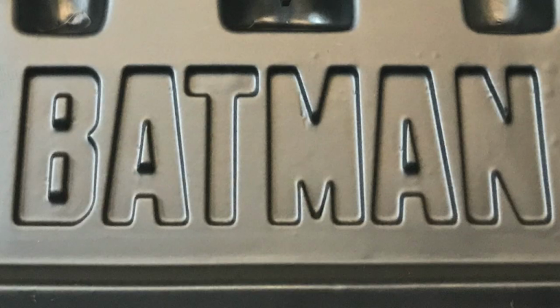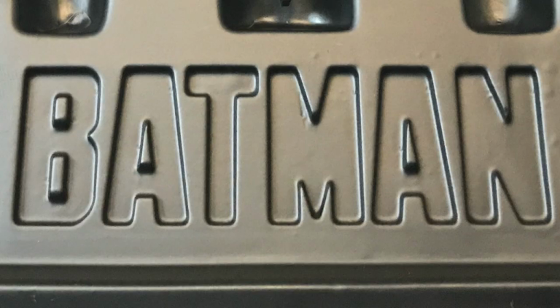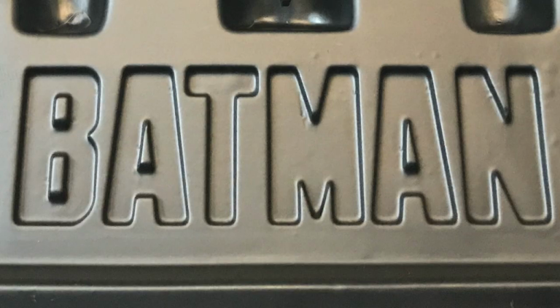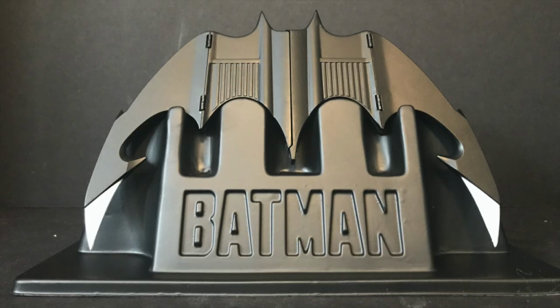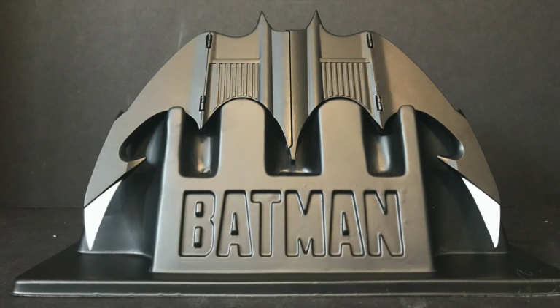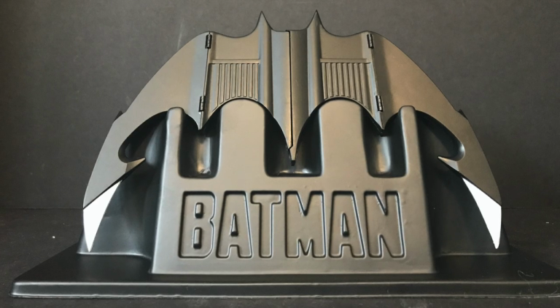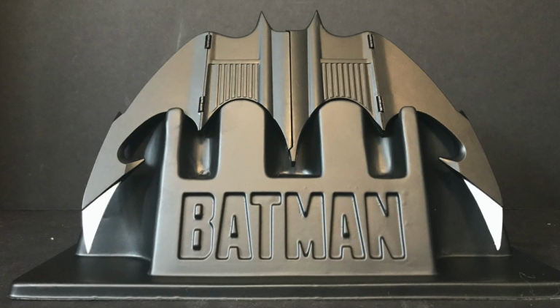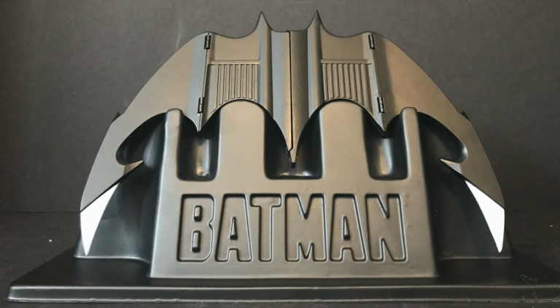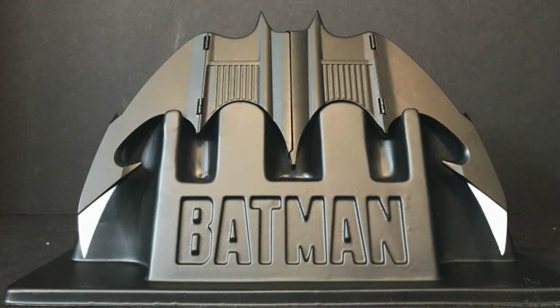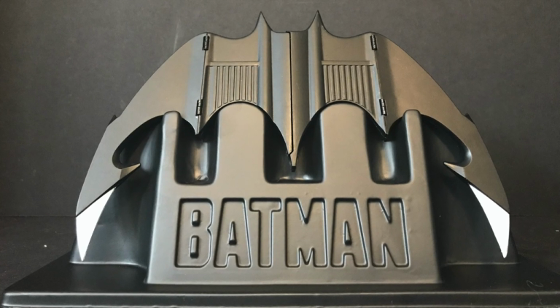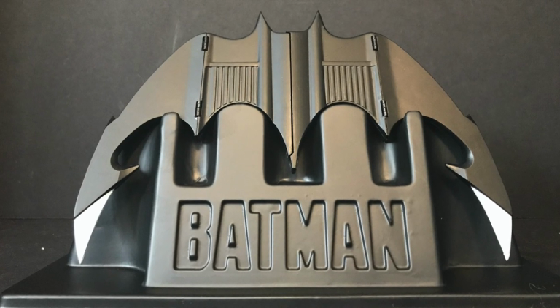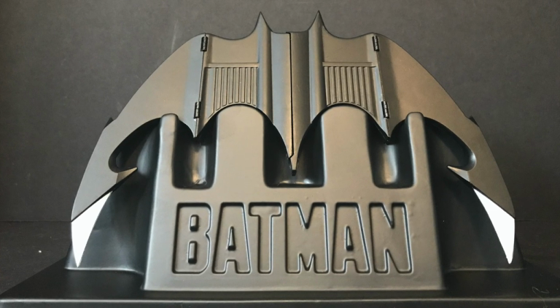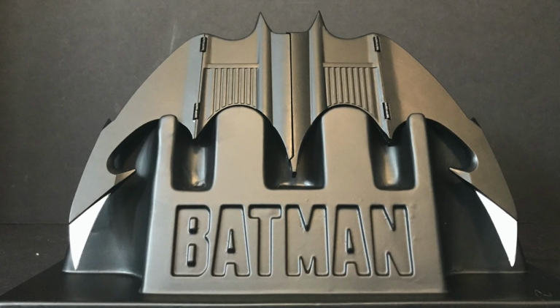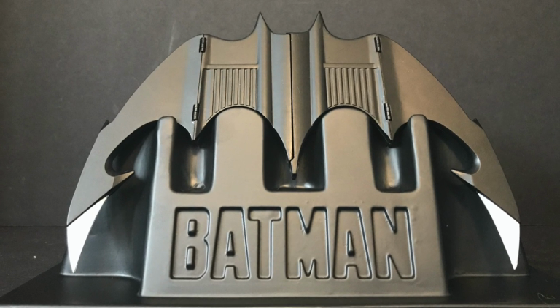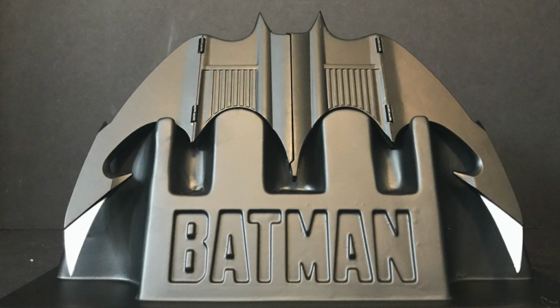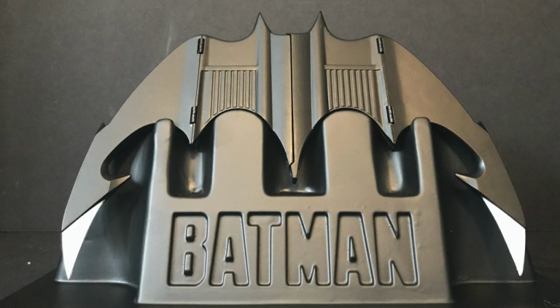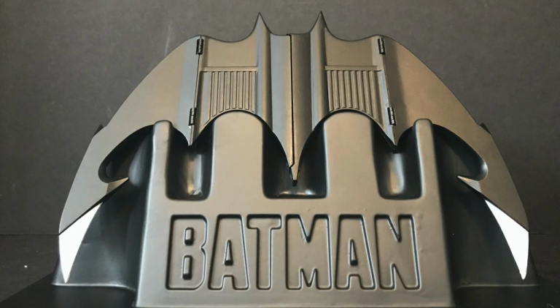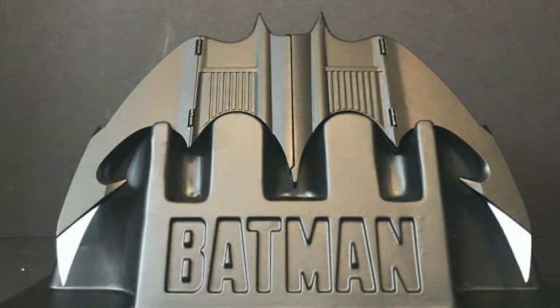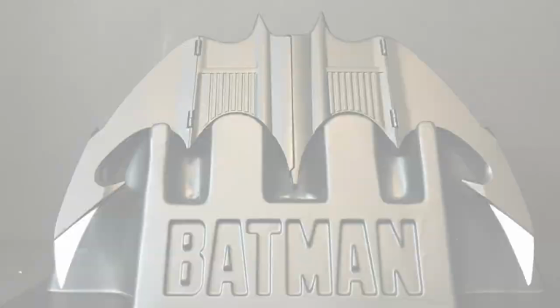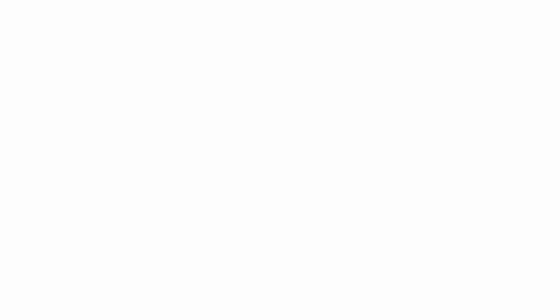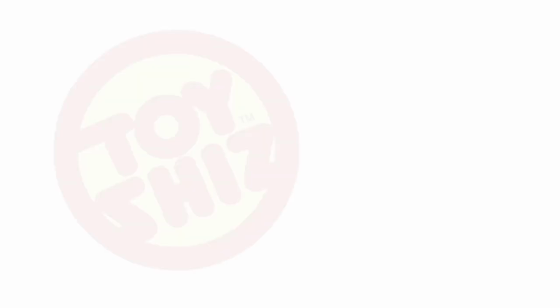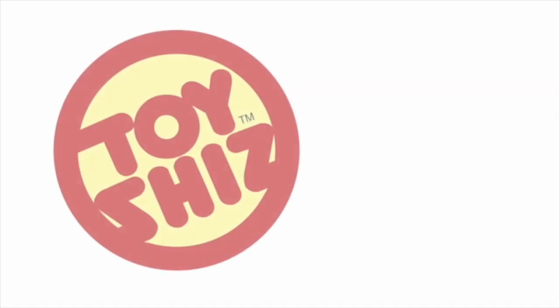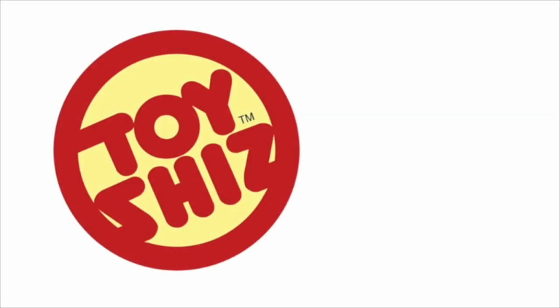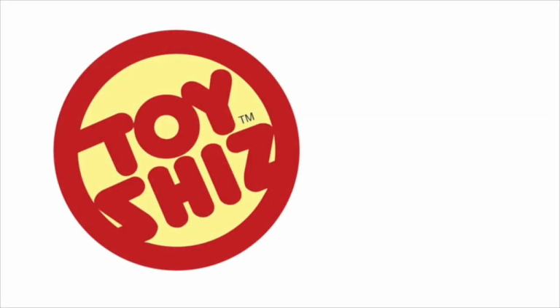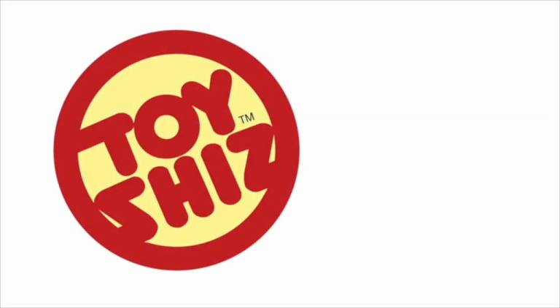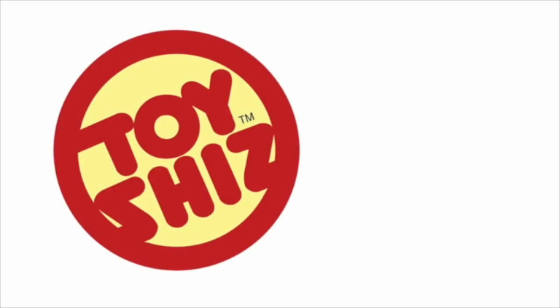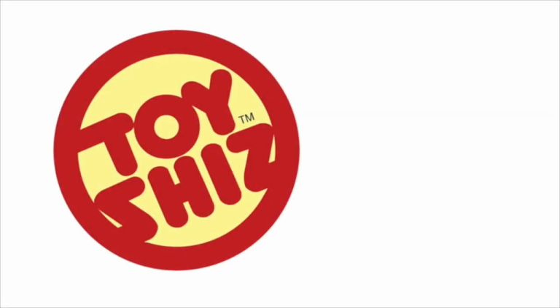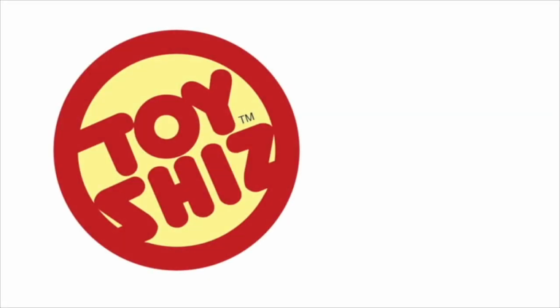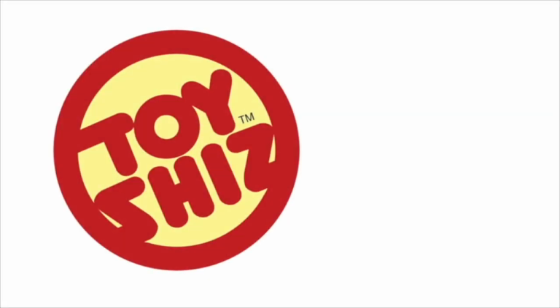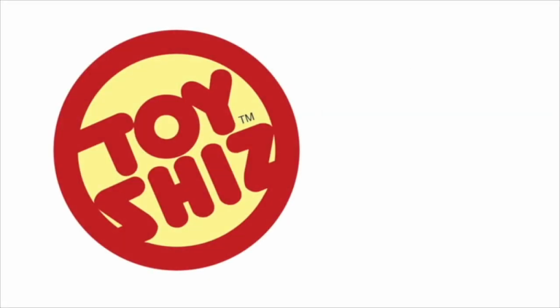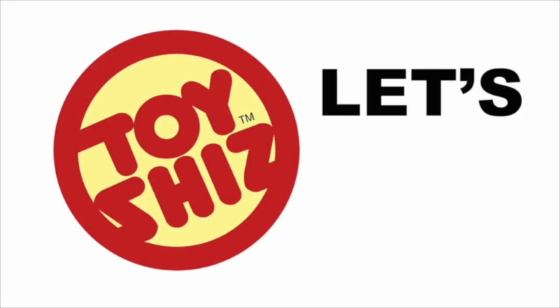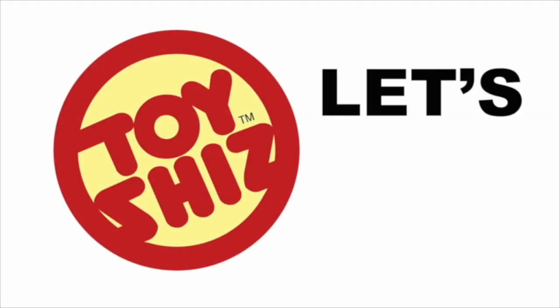NECA — and when you do, let me know what you found. I'll talk to you guys soon. Adios!